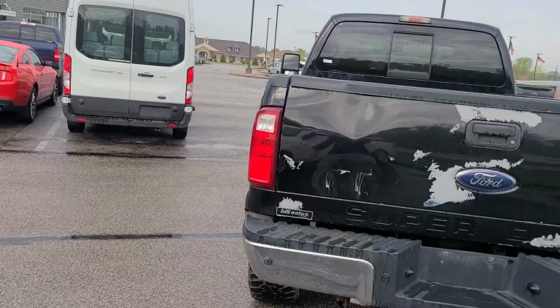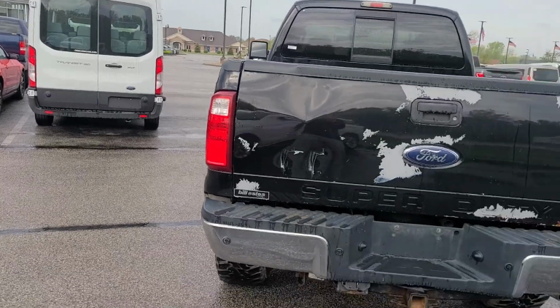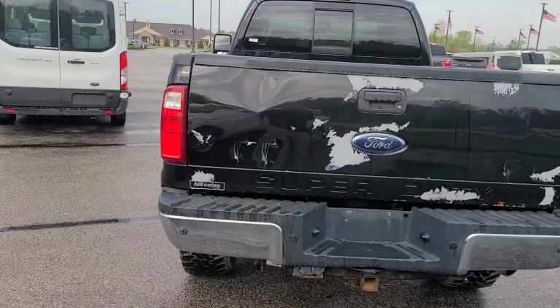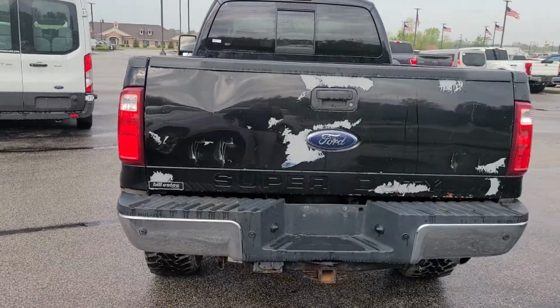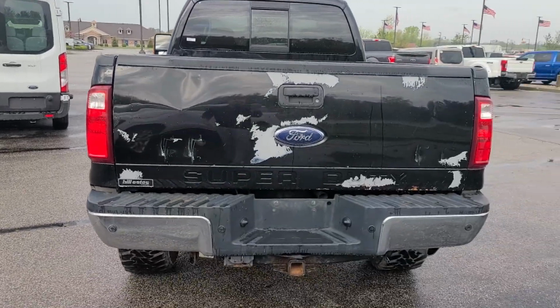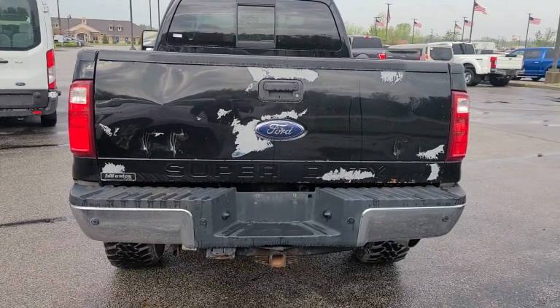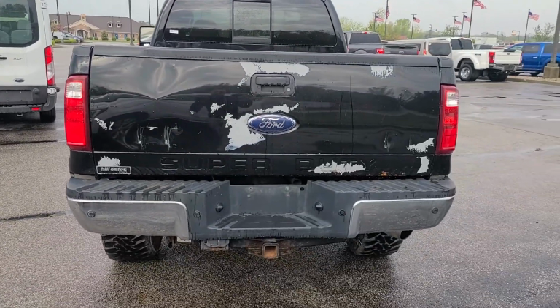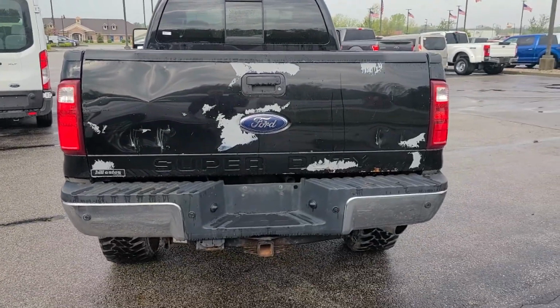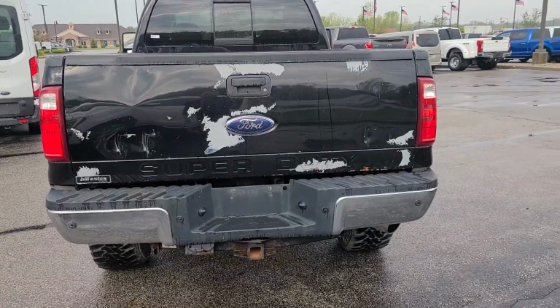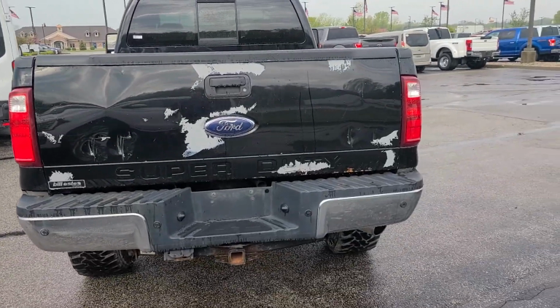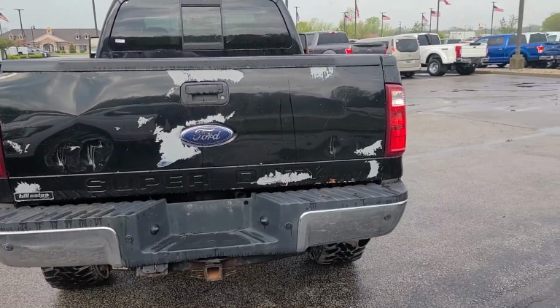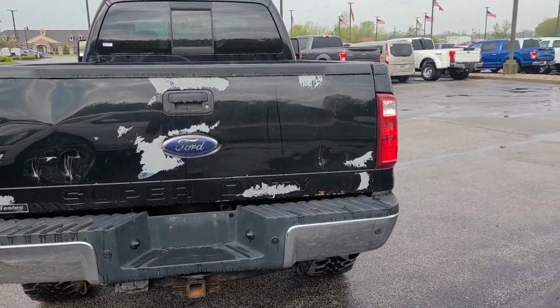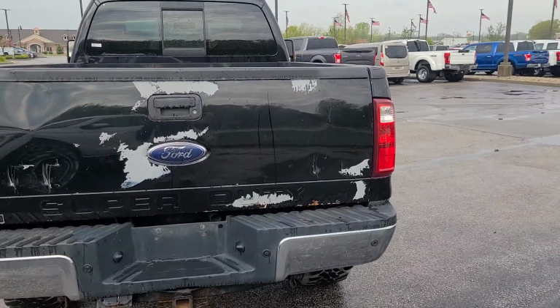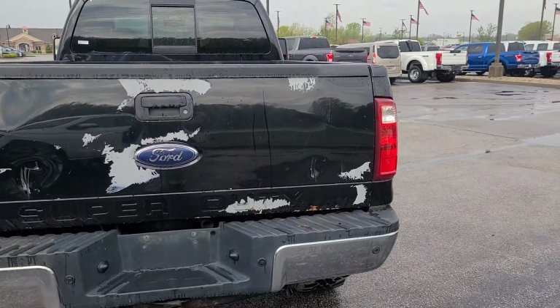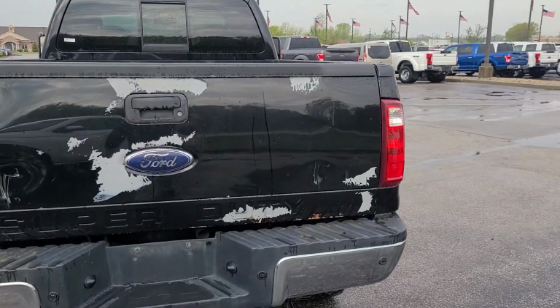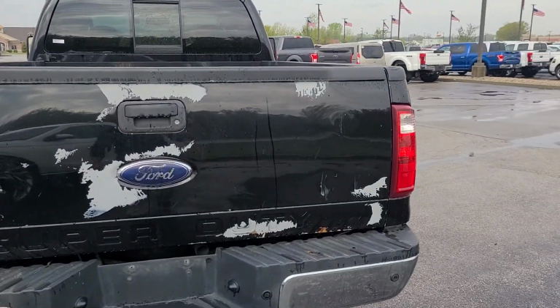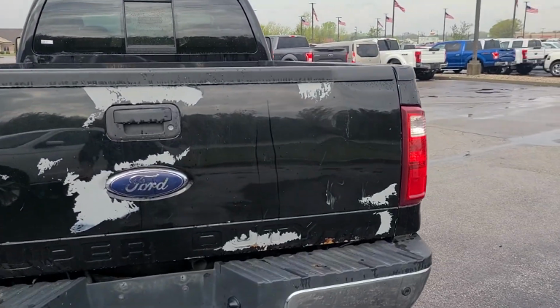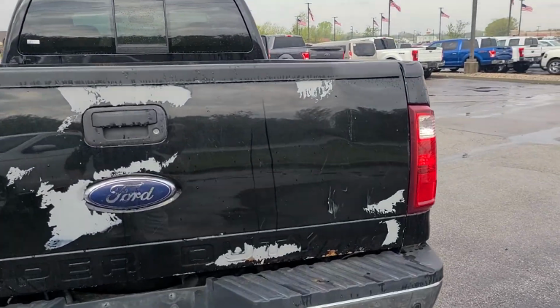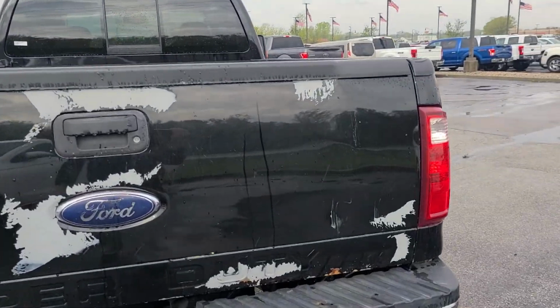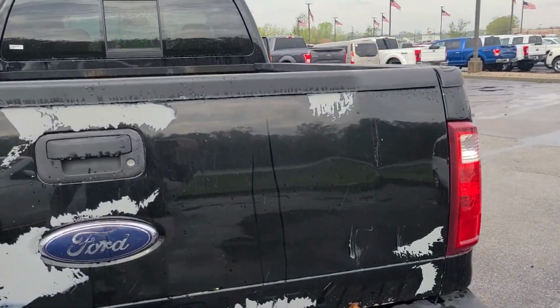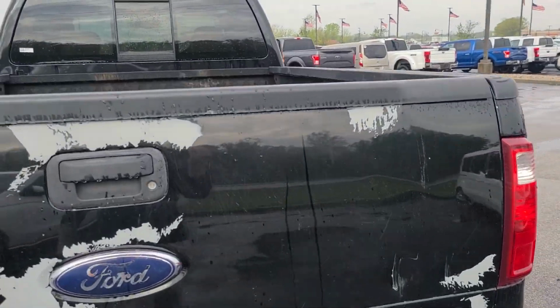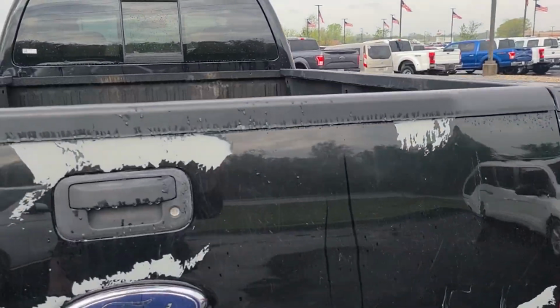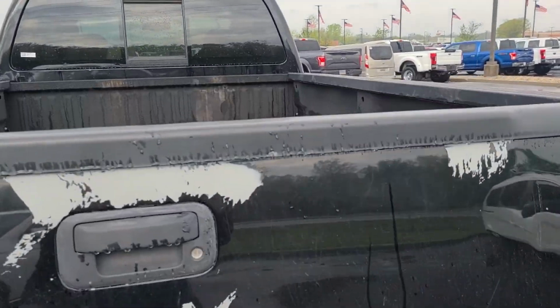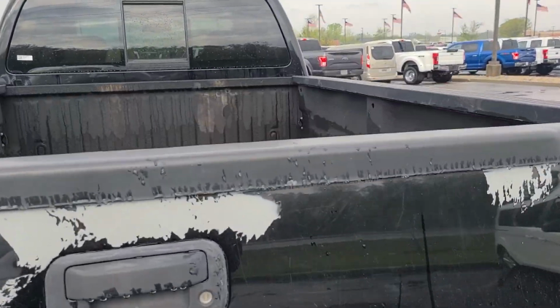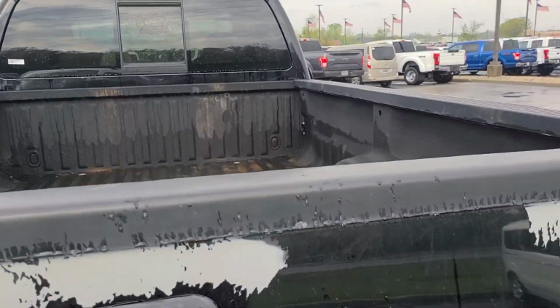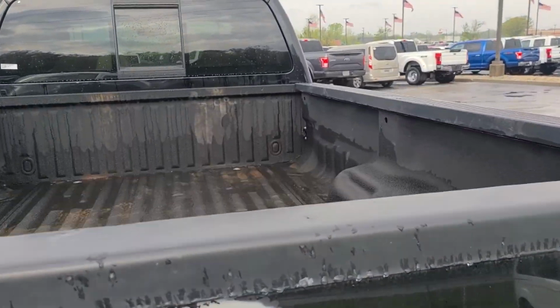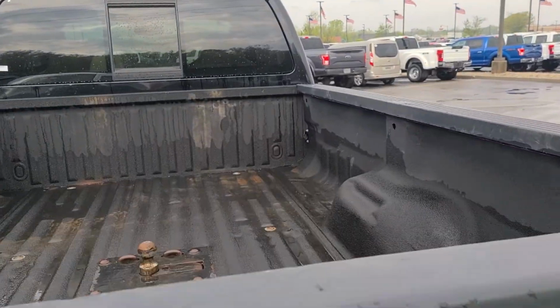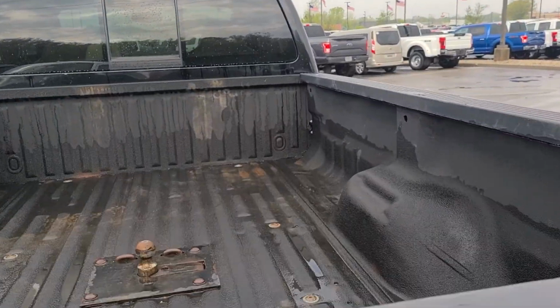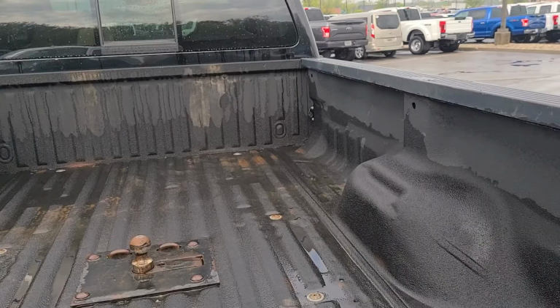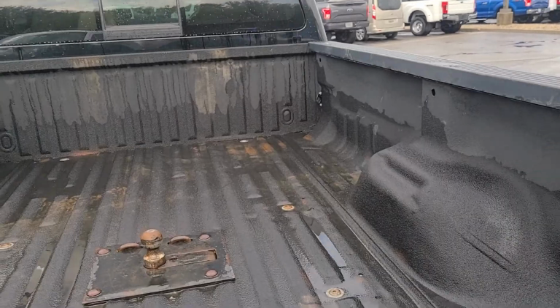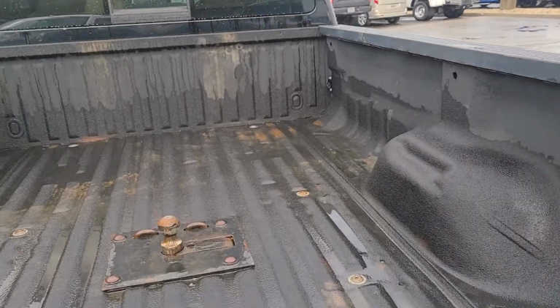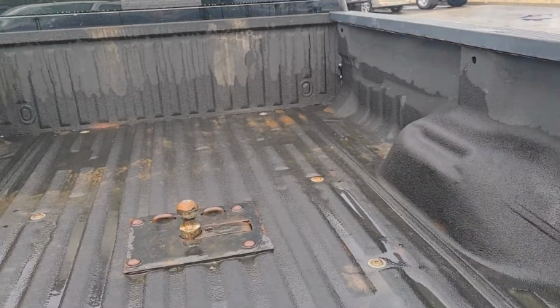The tailgate's a little rough. It's not too bad though.